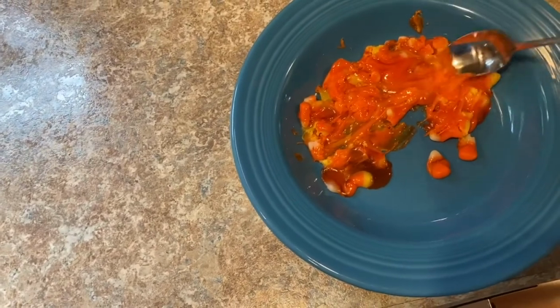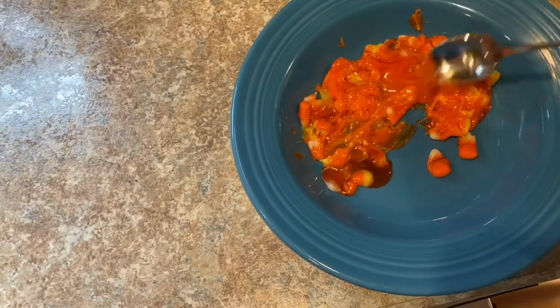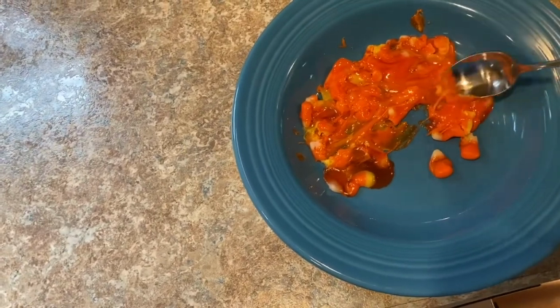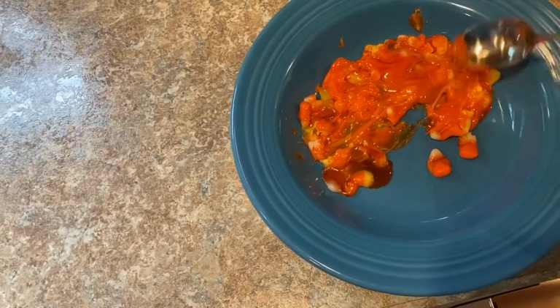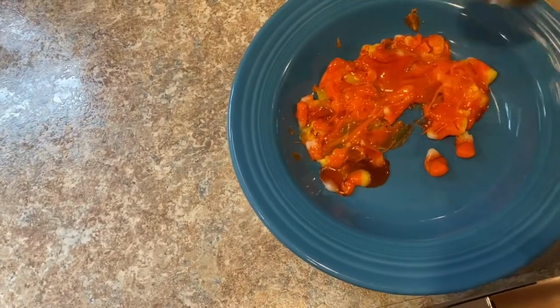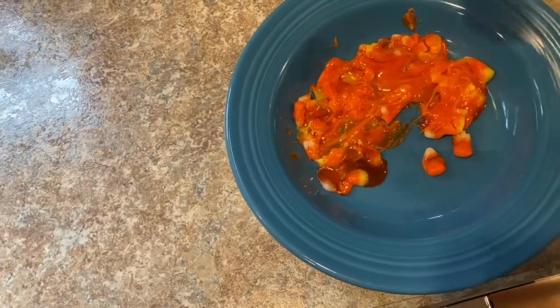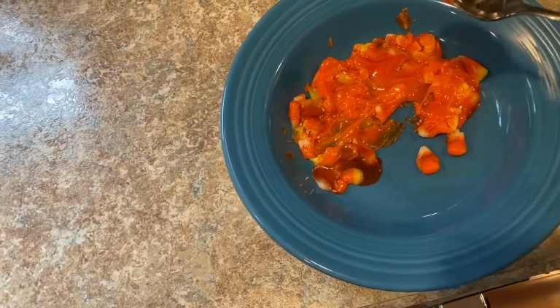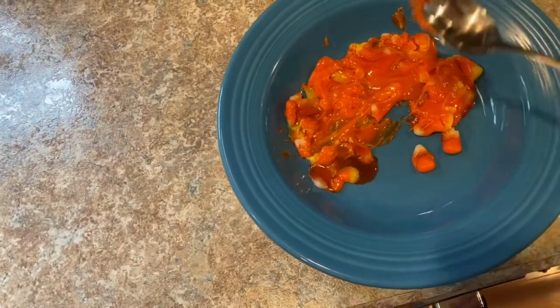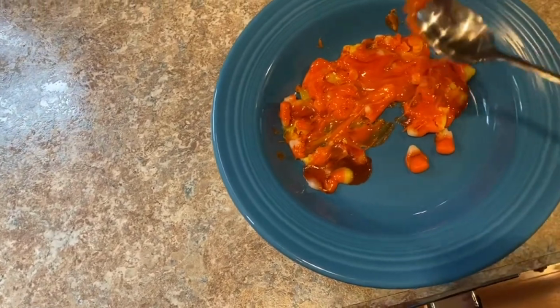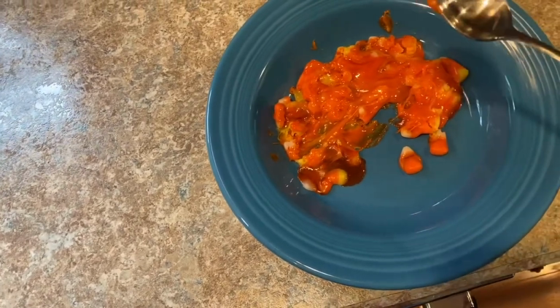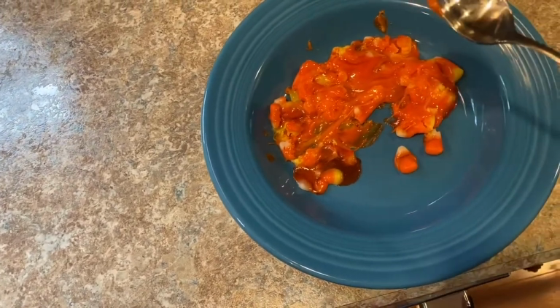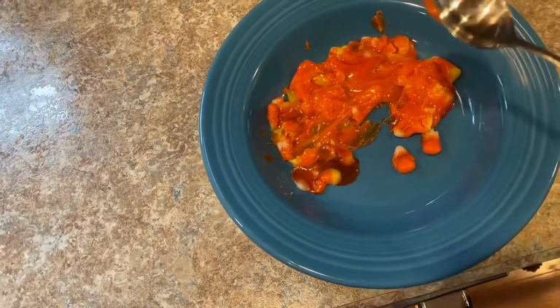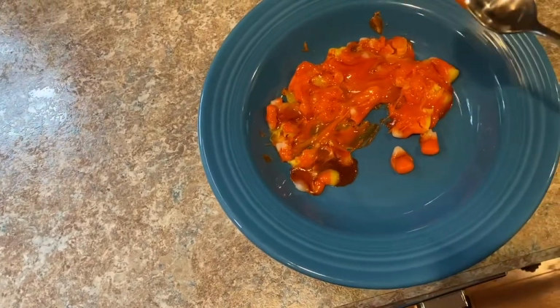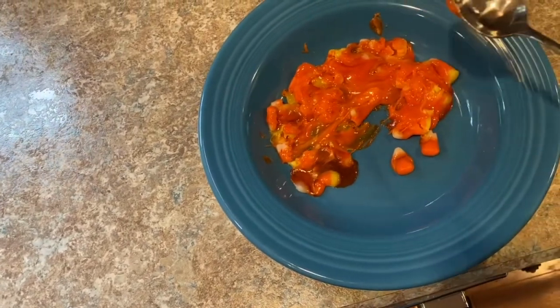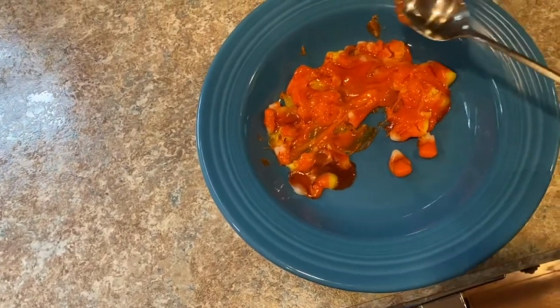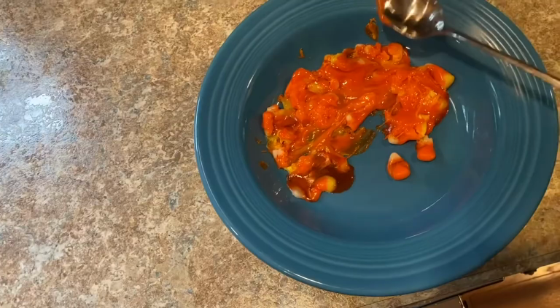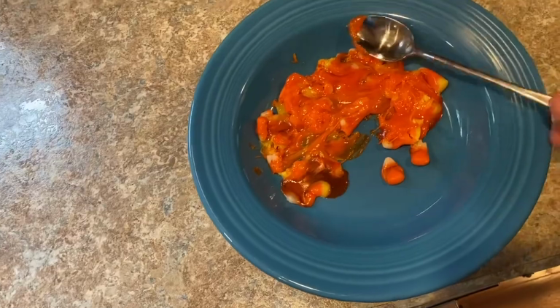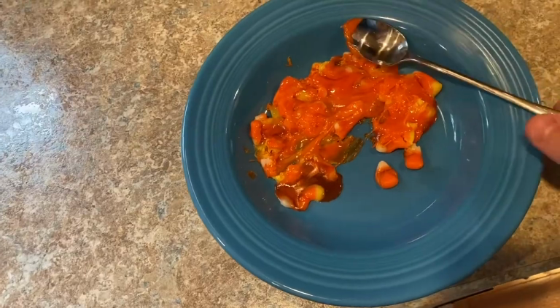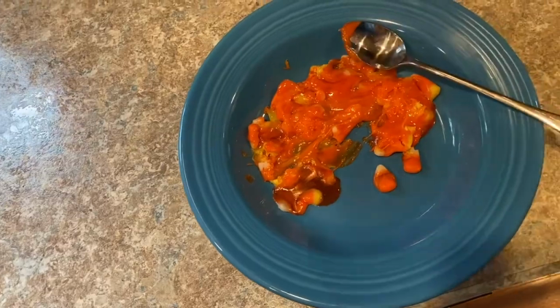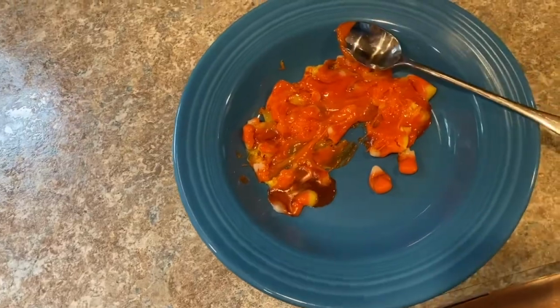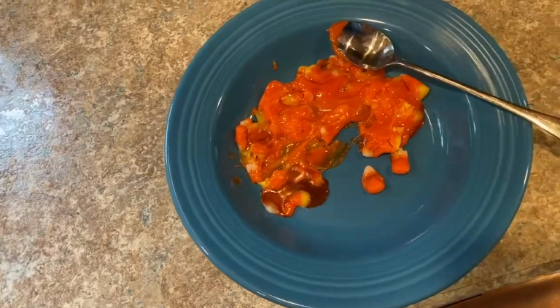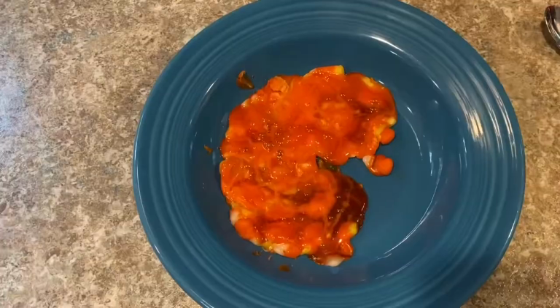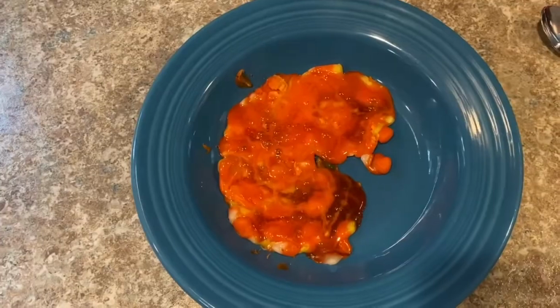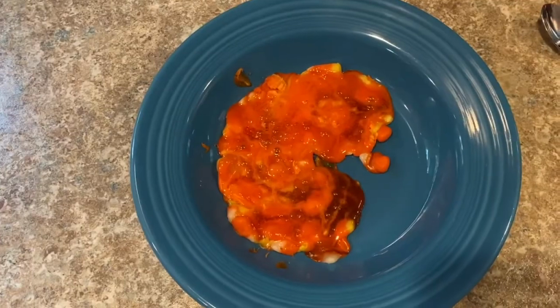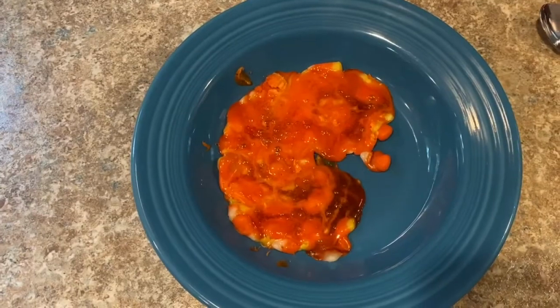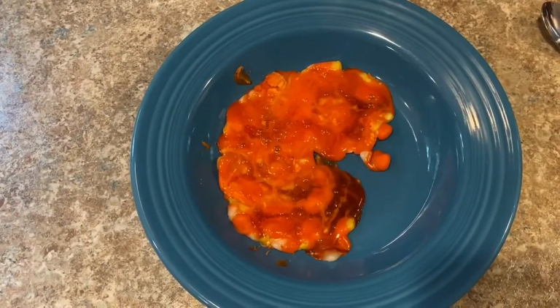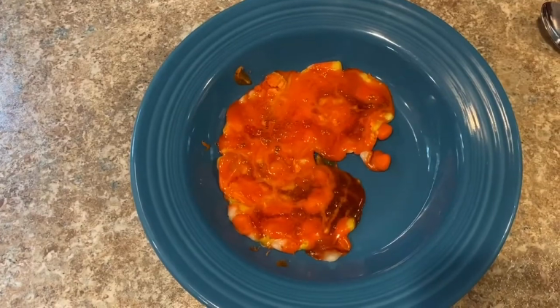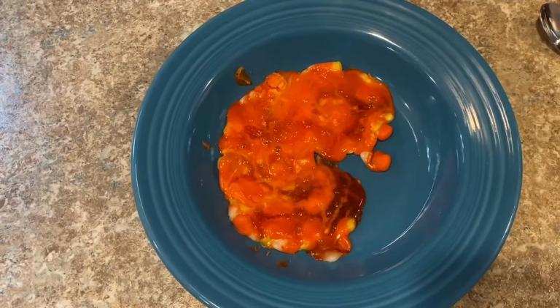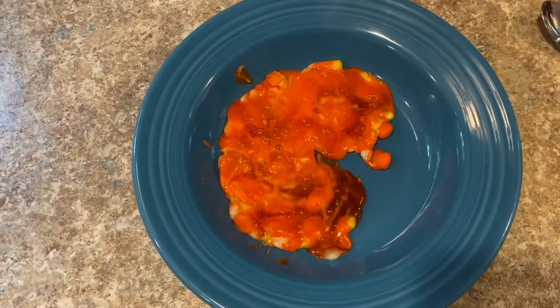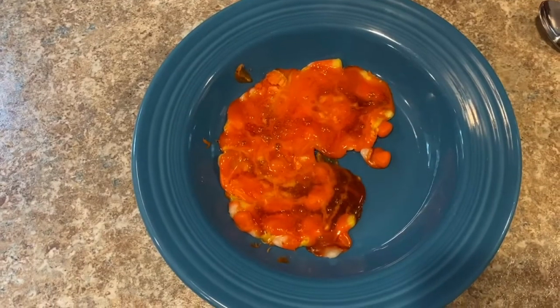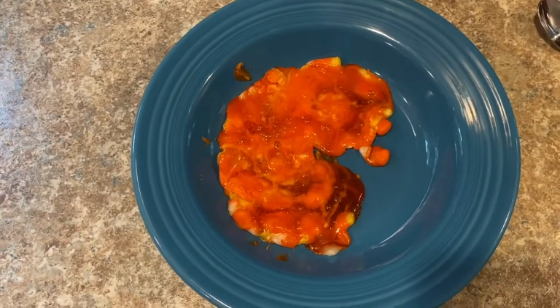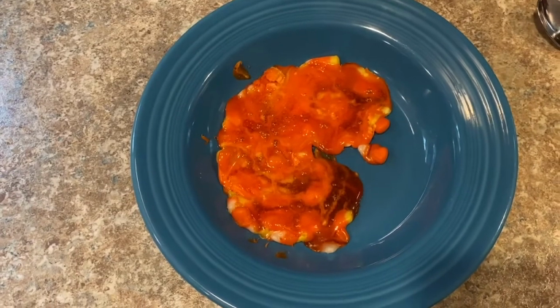I'll put it in for 15 more seconds and see what it does. Oh look guys, it's really bubbly!